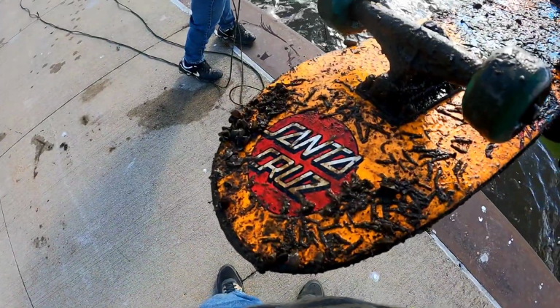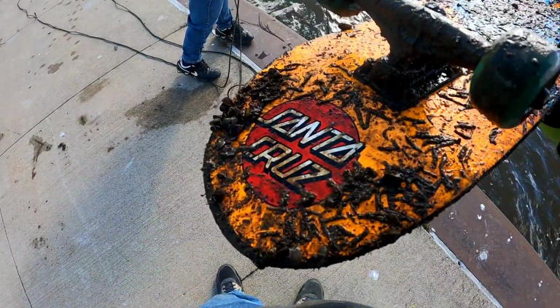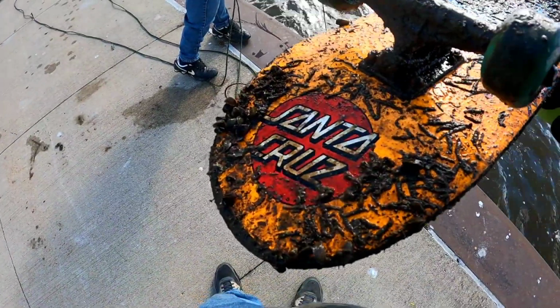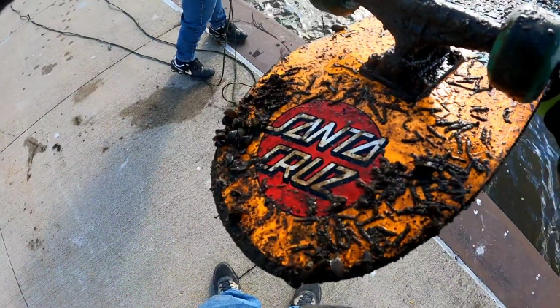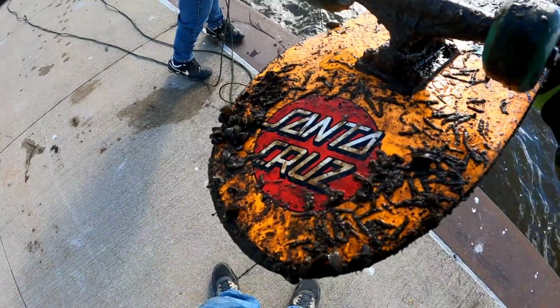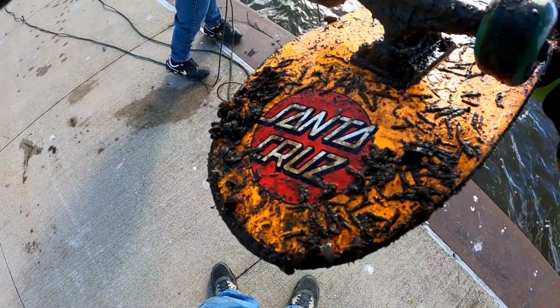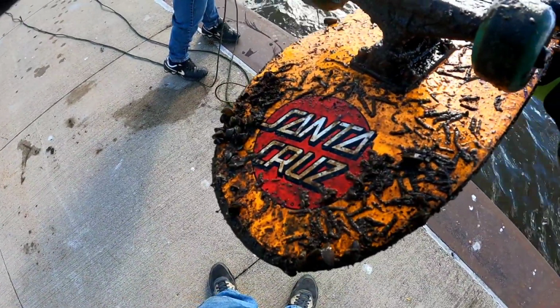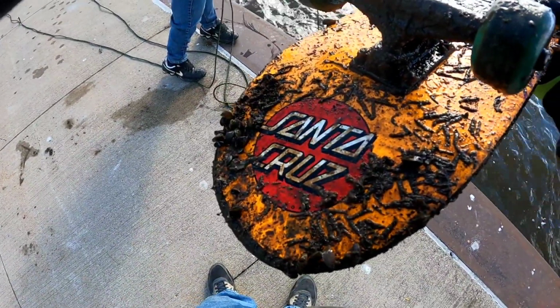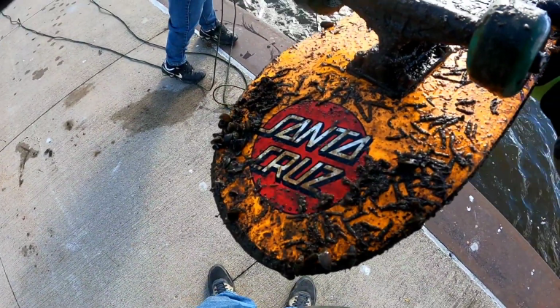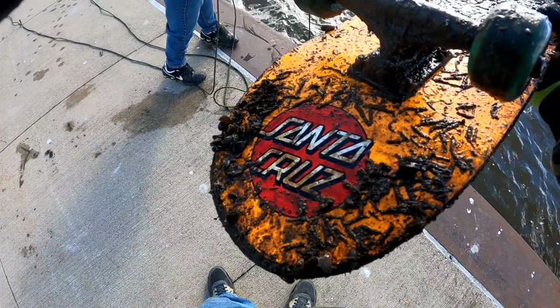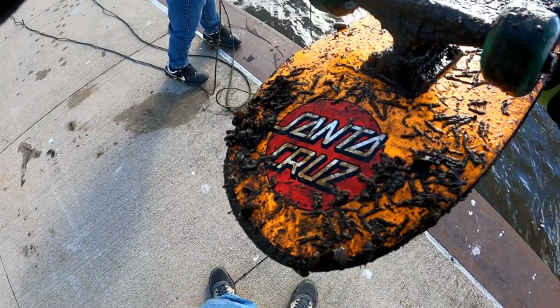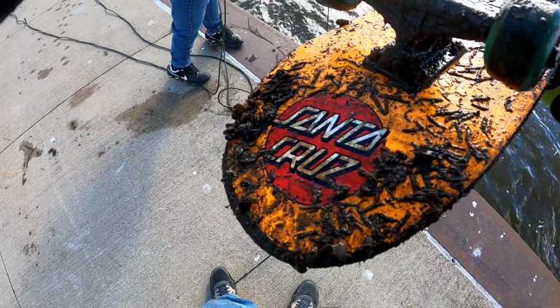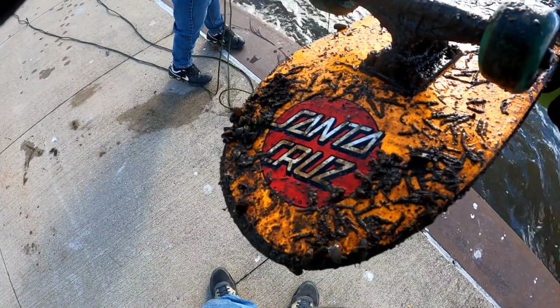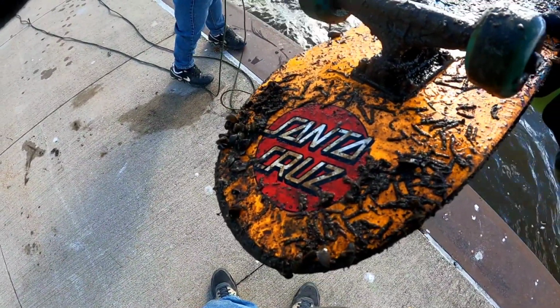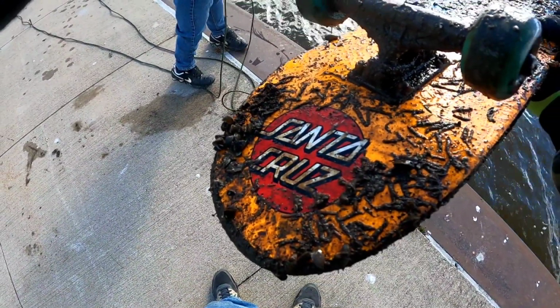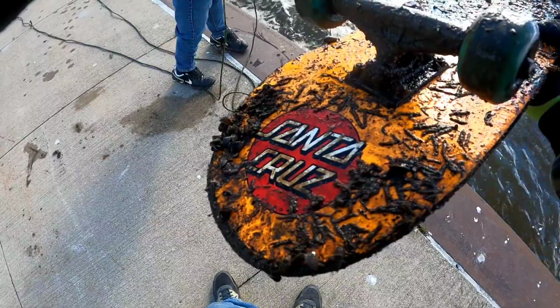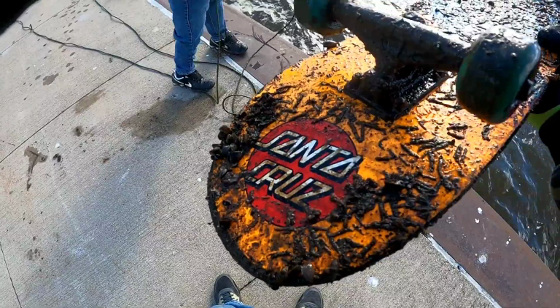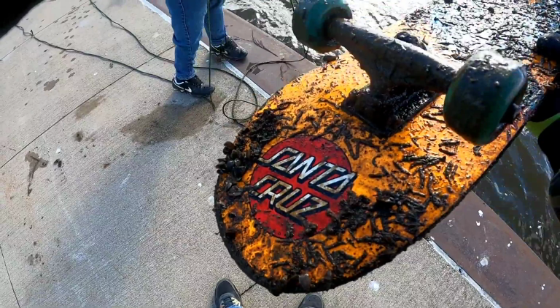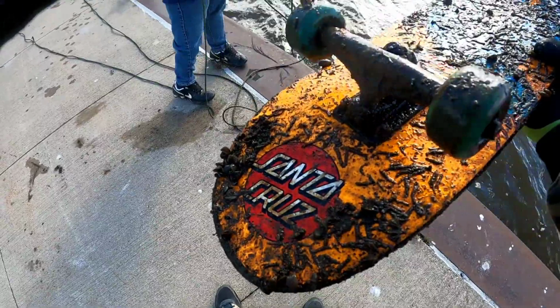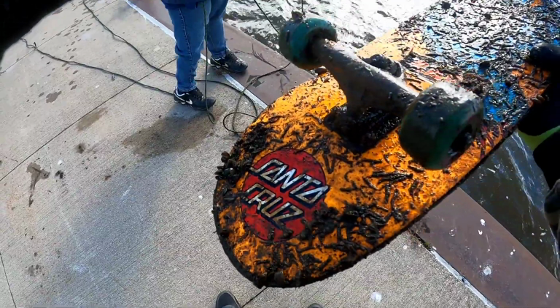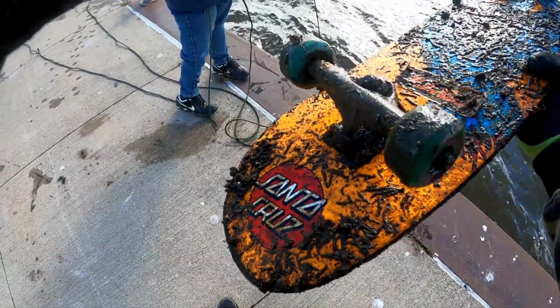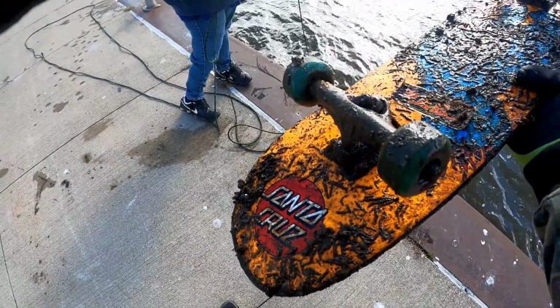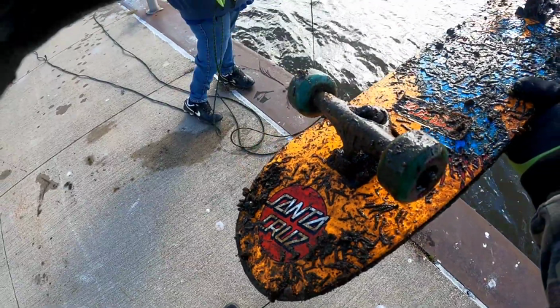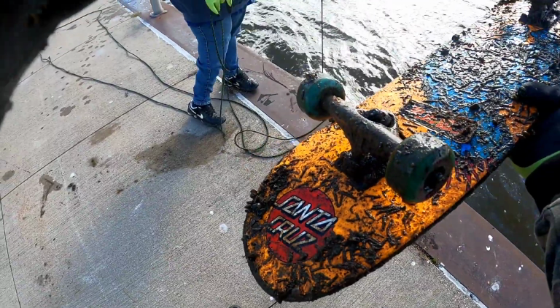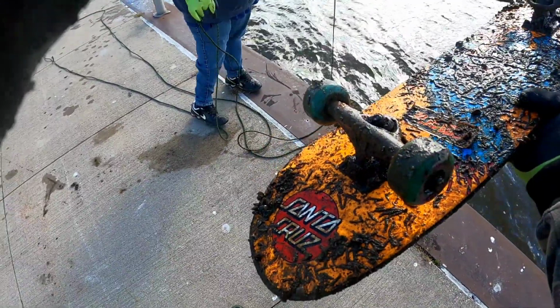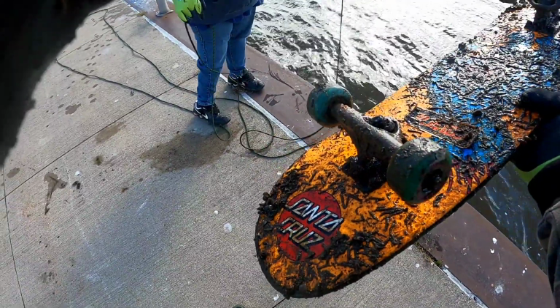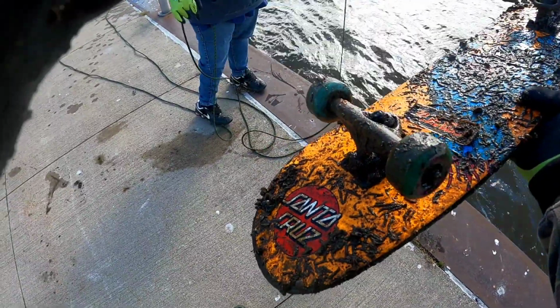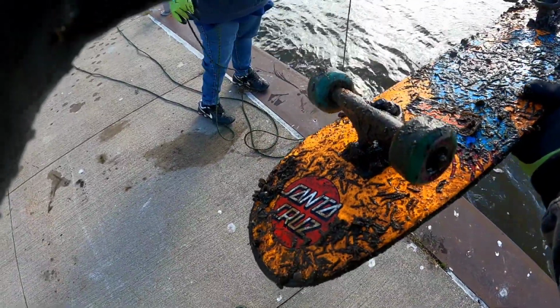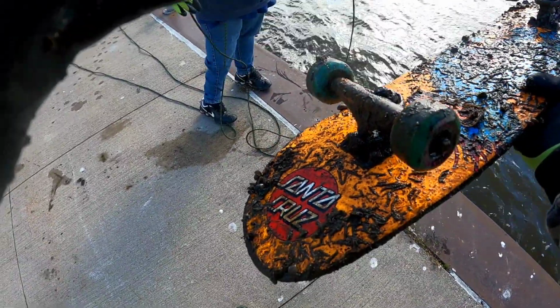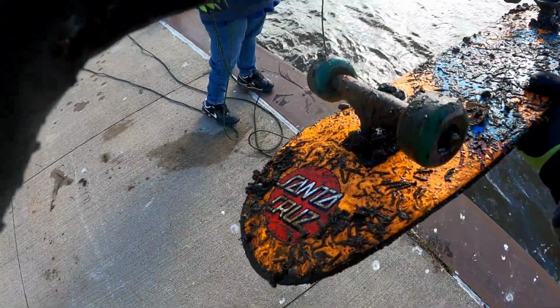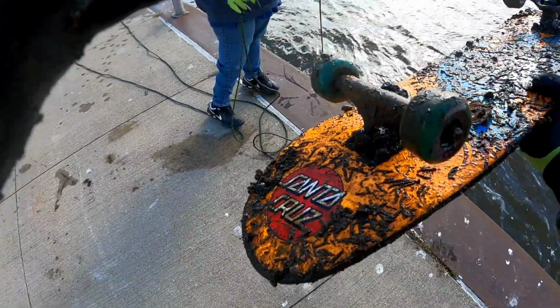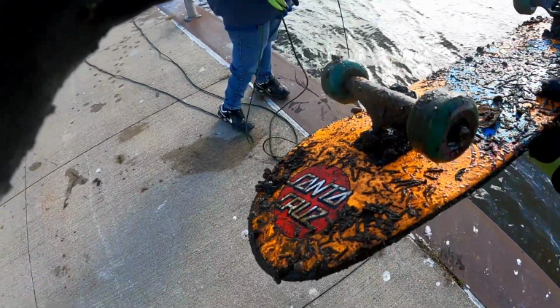This is actually a good skateboard, you guys — it's a Santa Cruz skateboard. I might have to clean this up and see what it actually looks like.